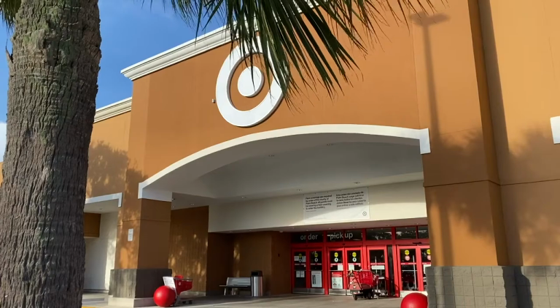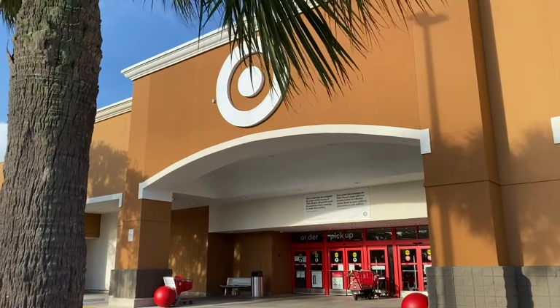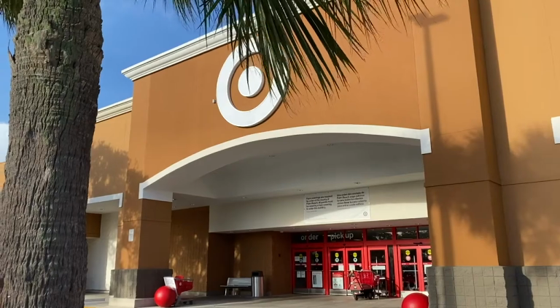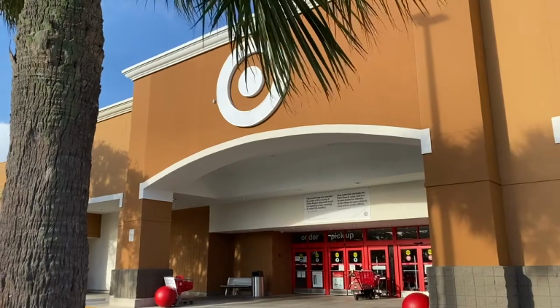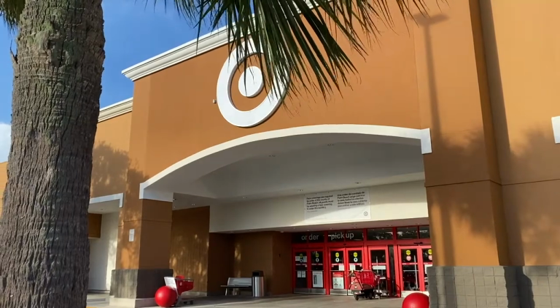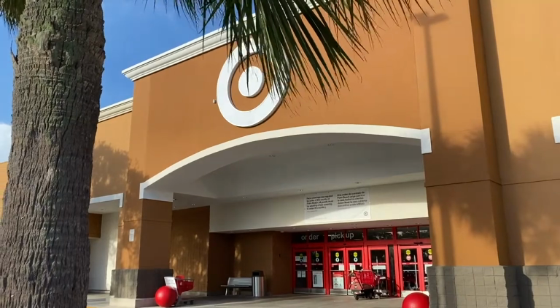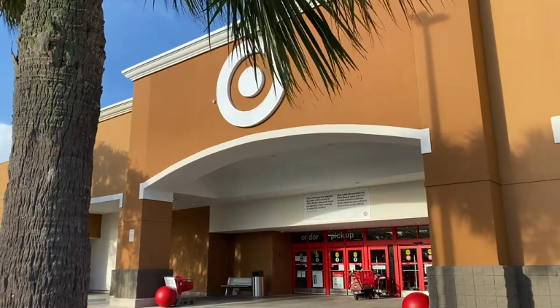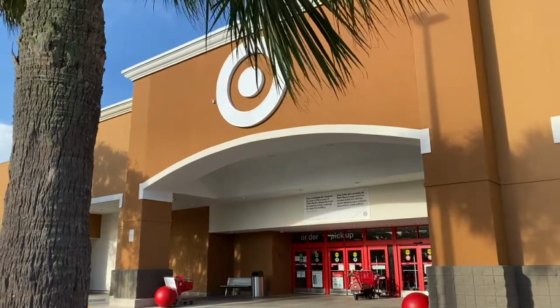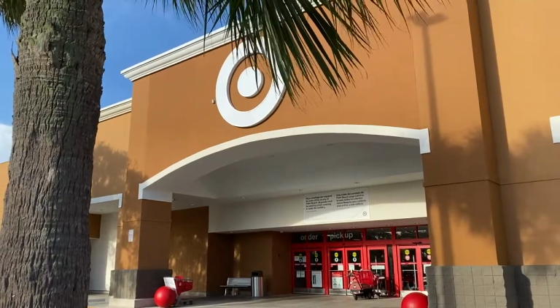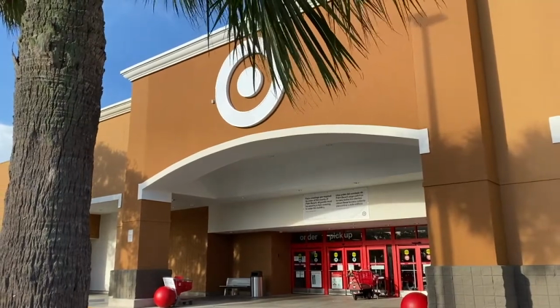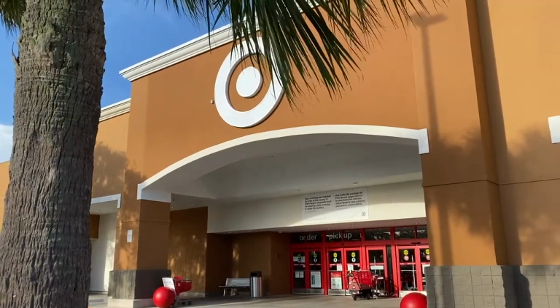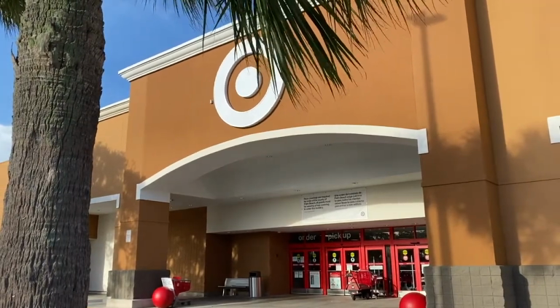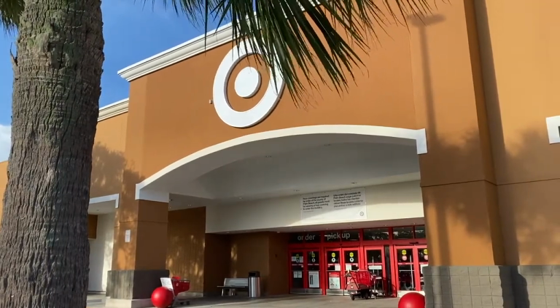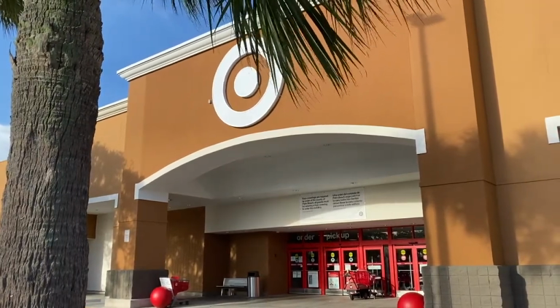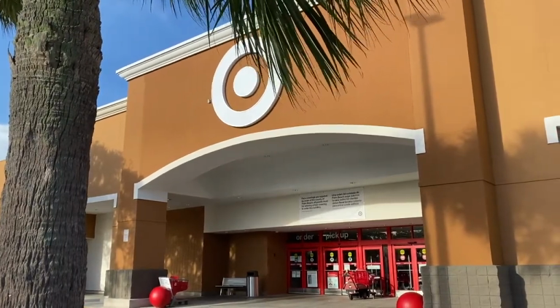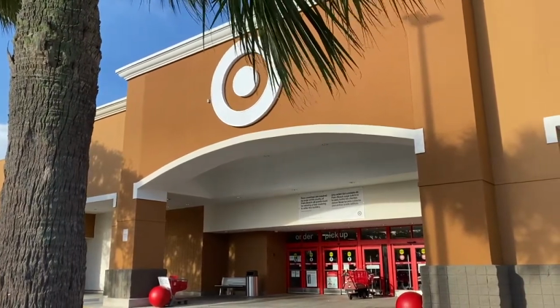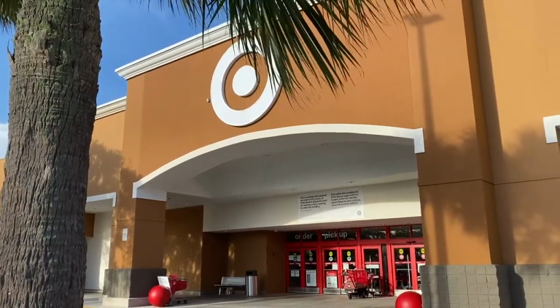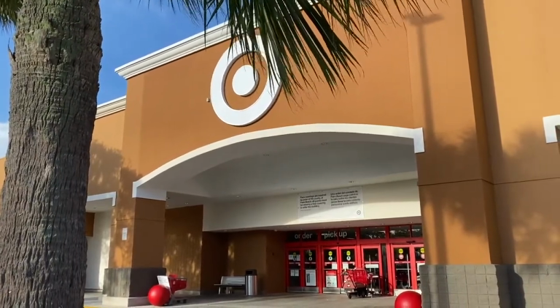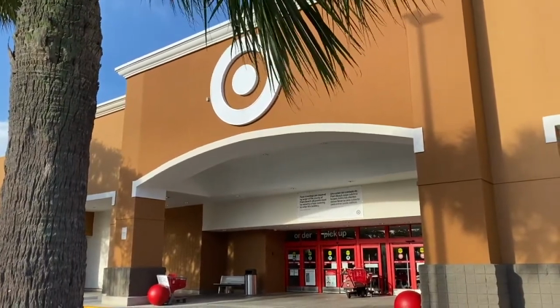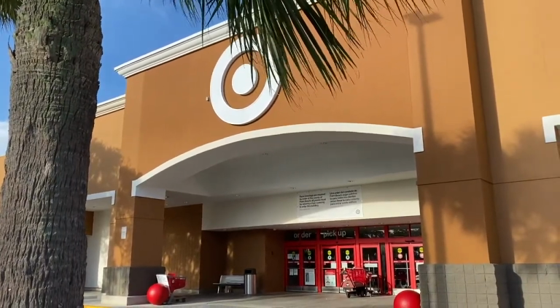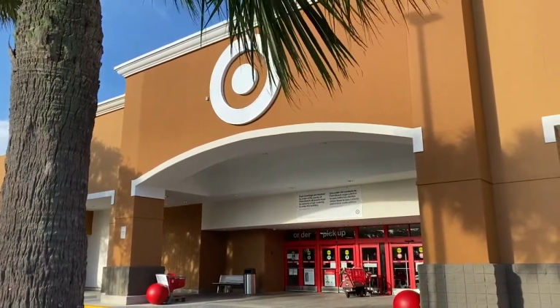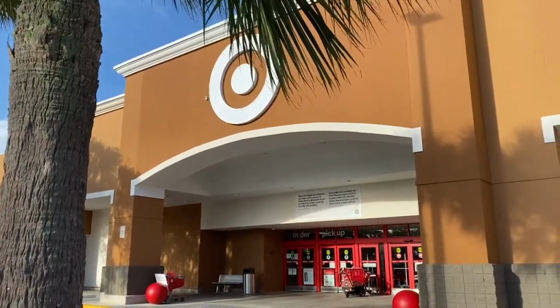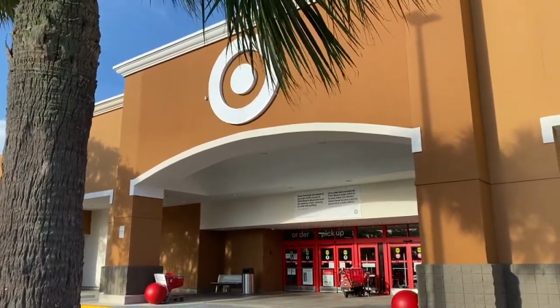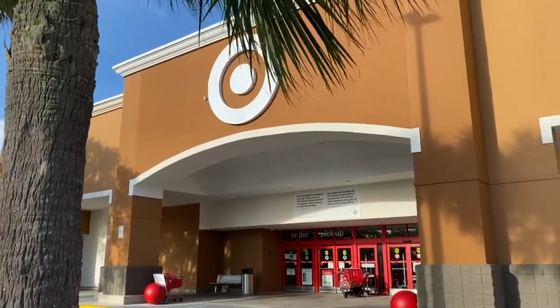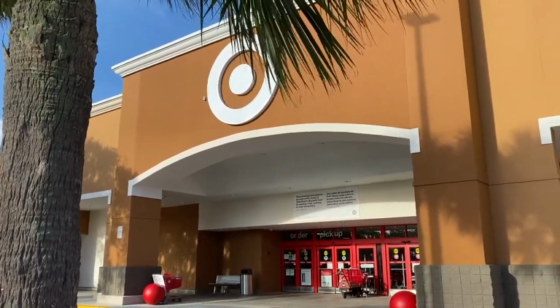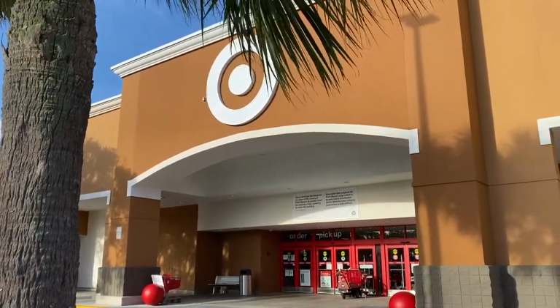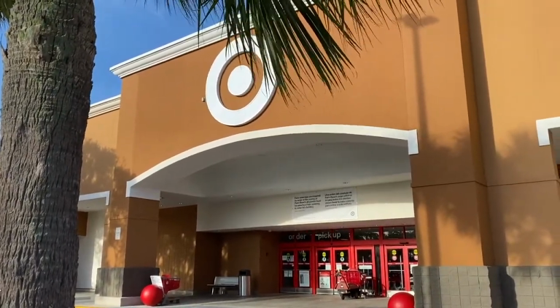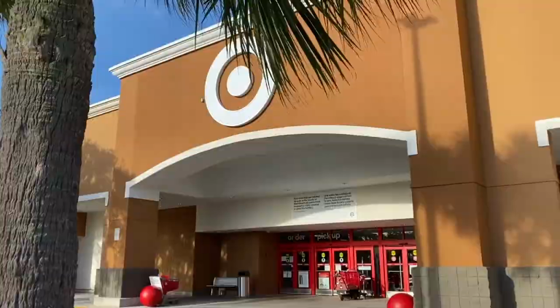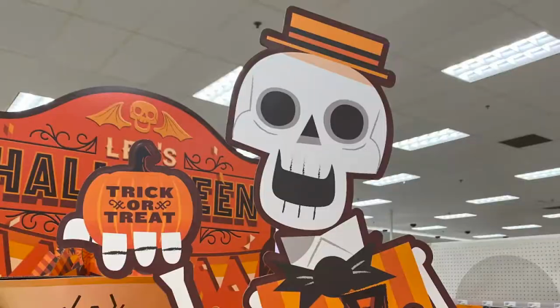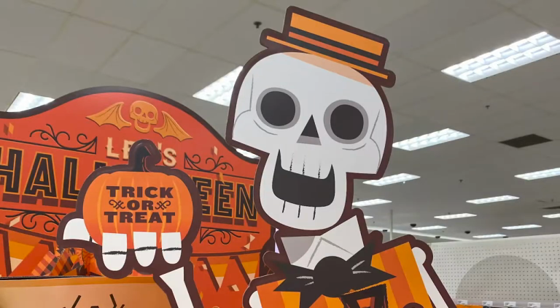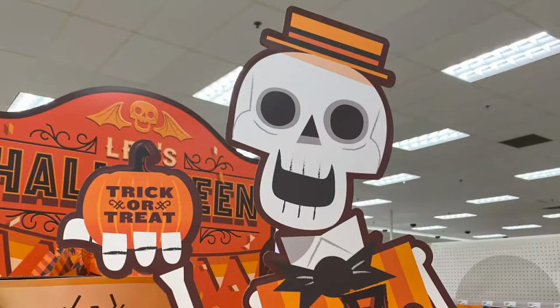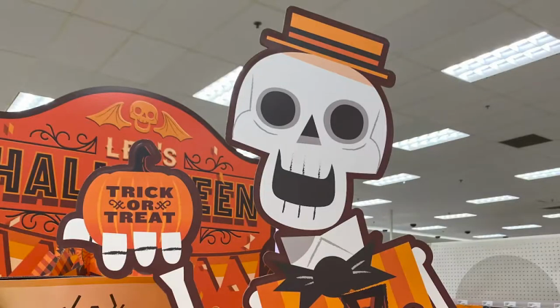Hey guys, we're at Target today. I'm with Kathy. We're going to see what they have for Halloween.